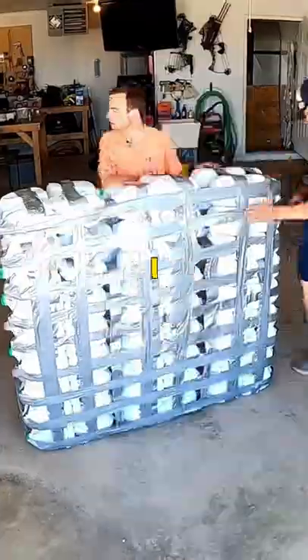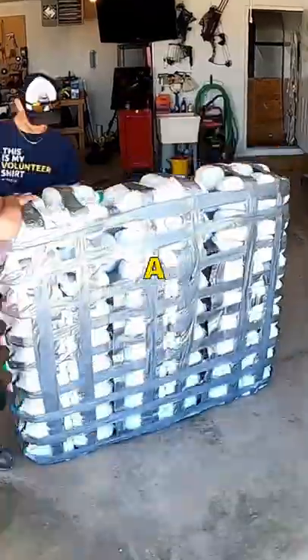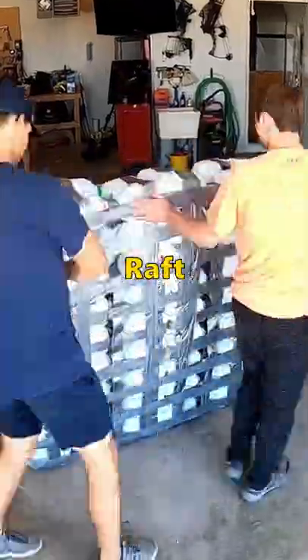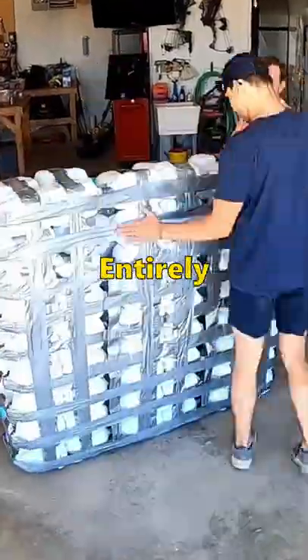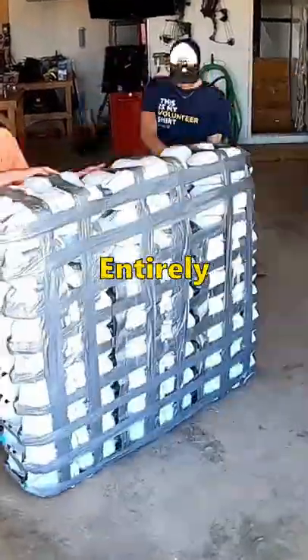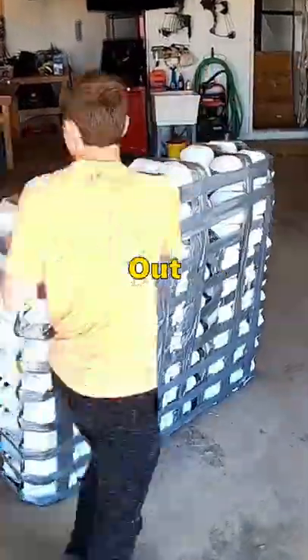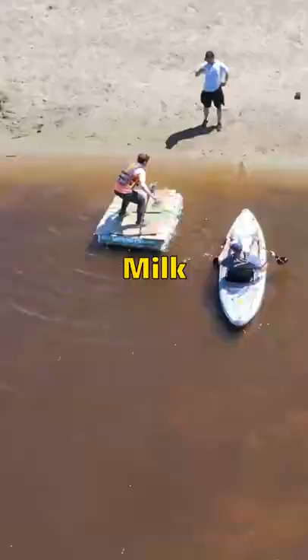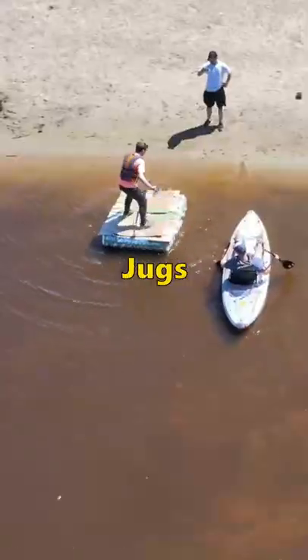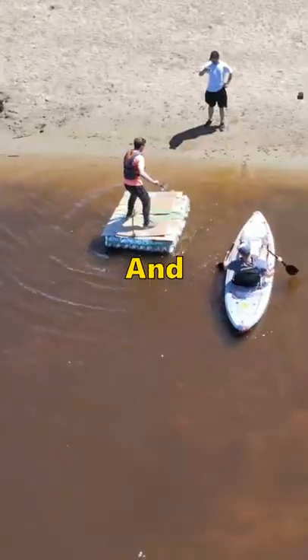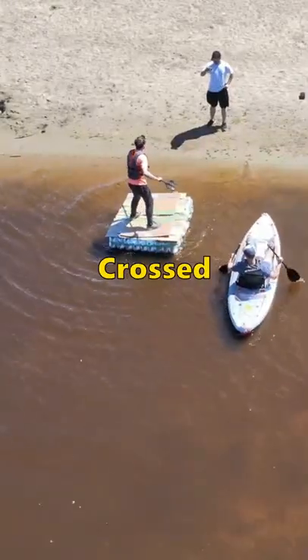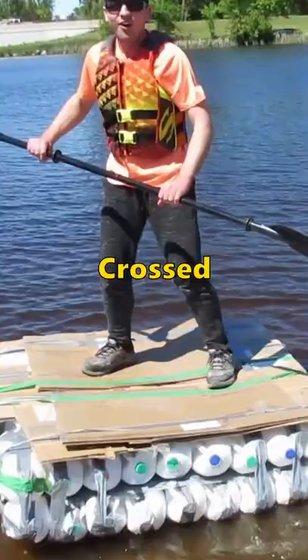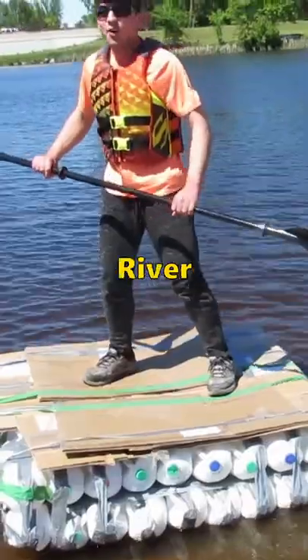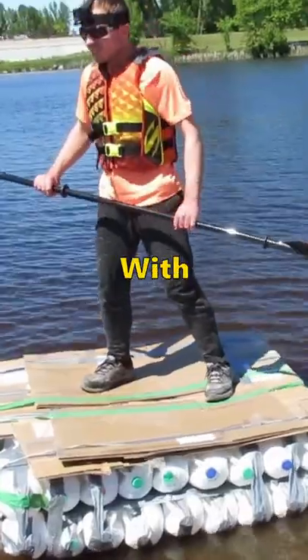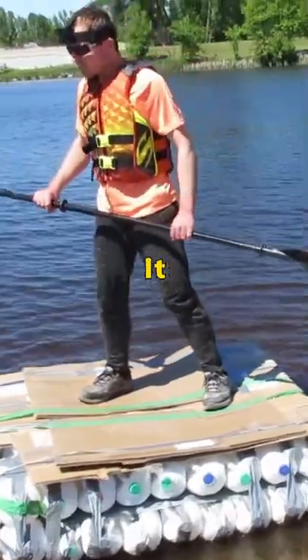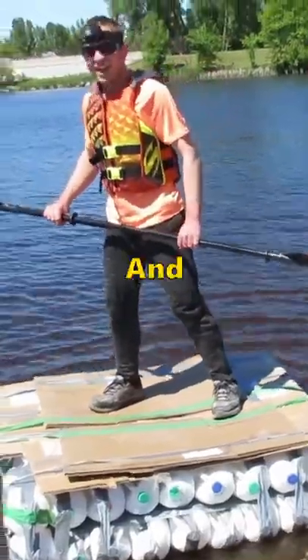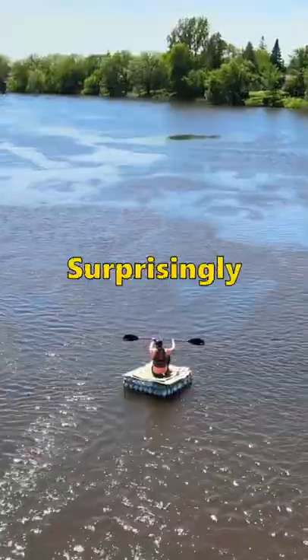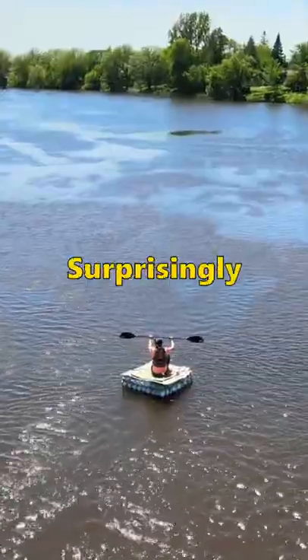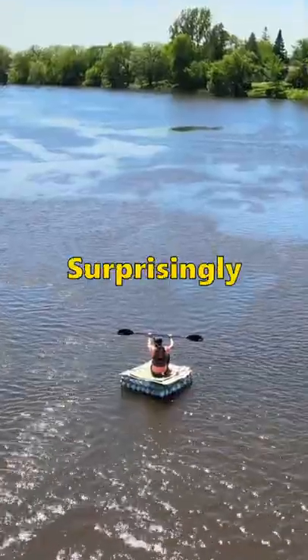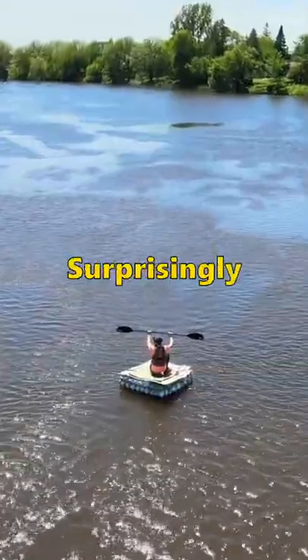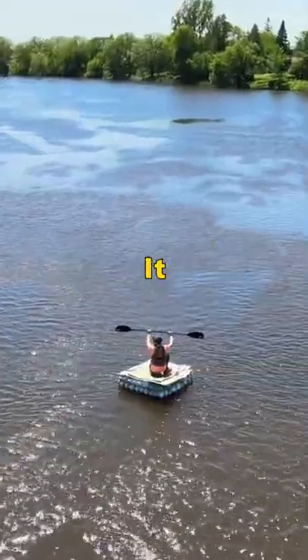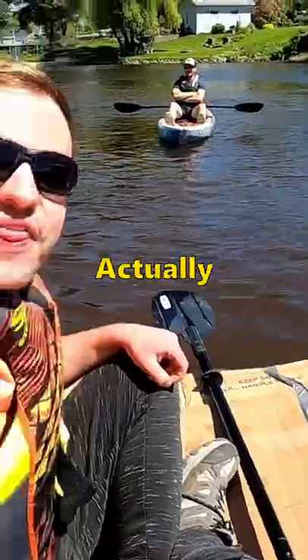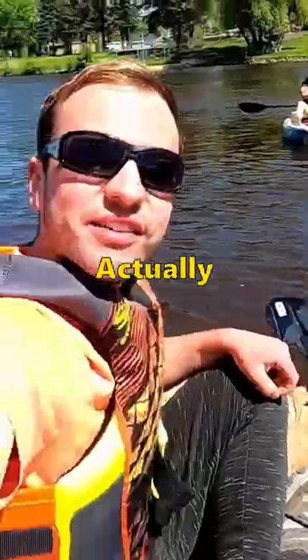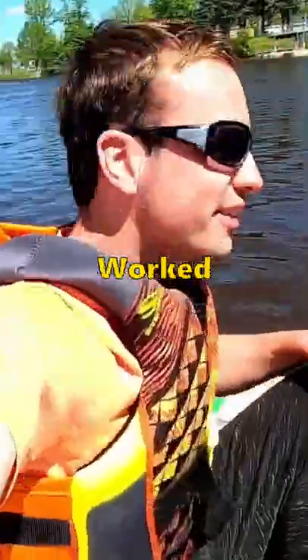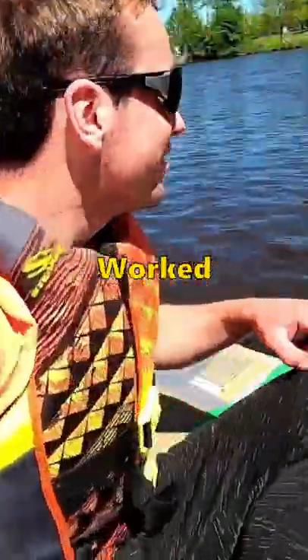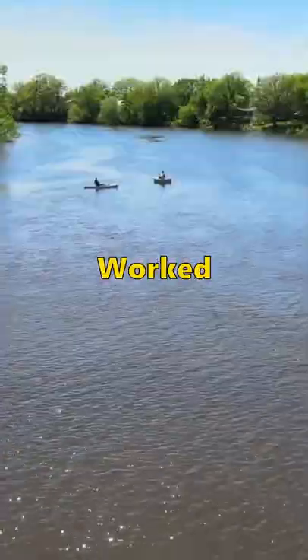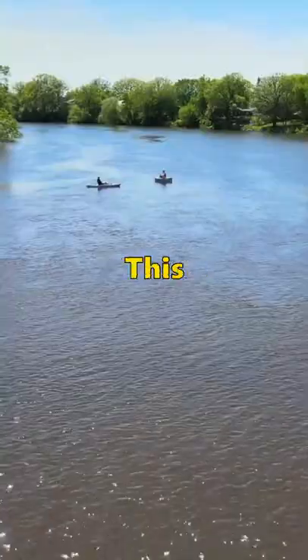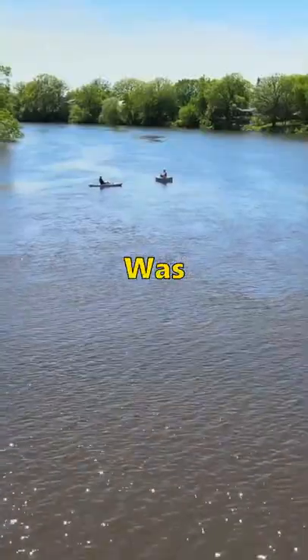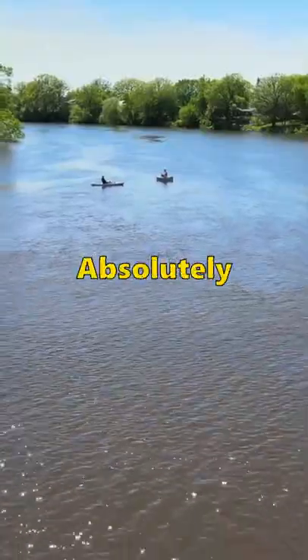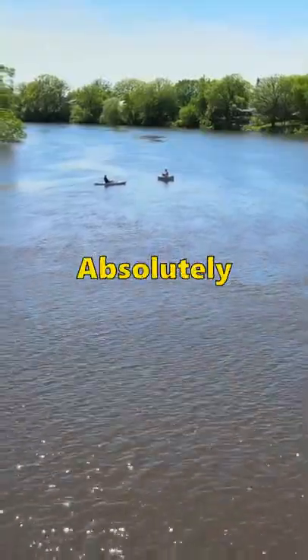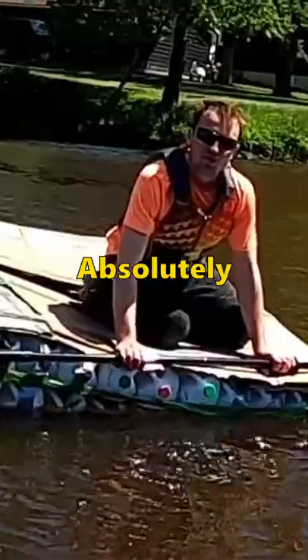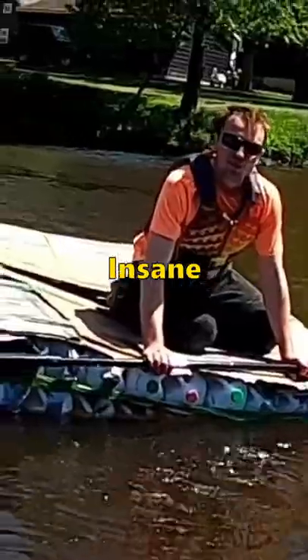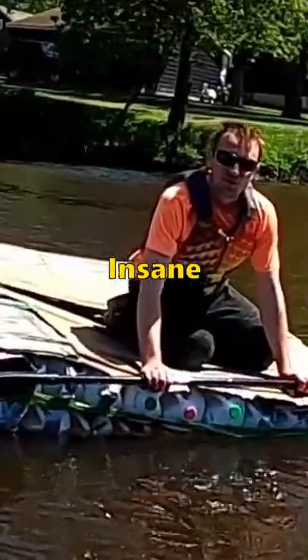I made a raft entirely out of milk jugs and crossed a river with it, and surprisingly, it actually worked. This was absolutely insane.